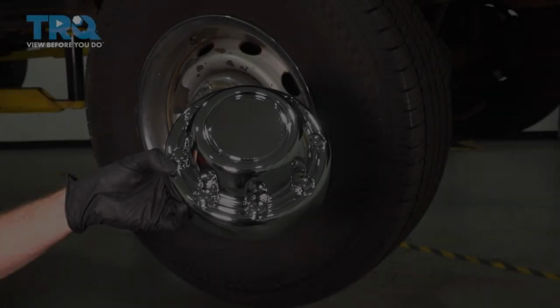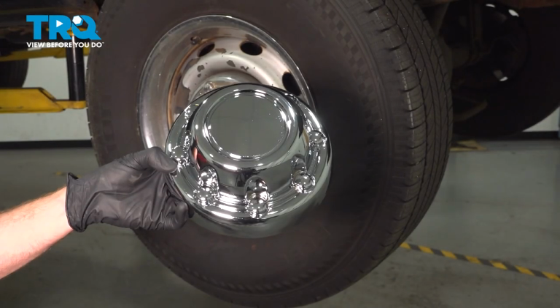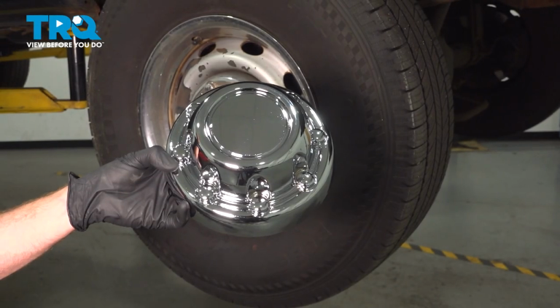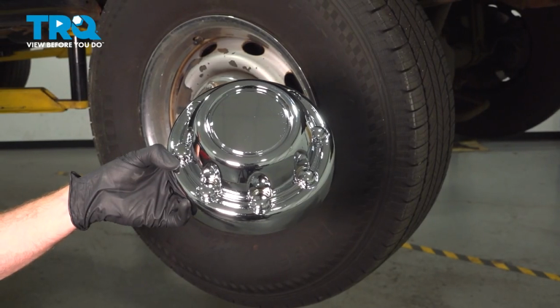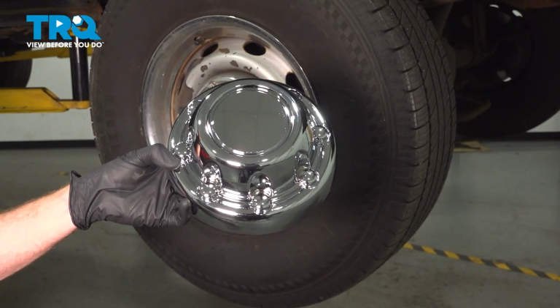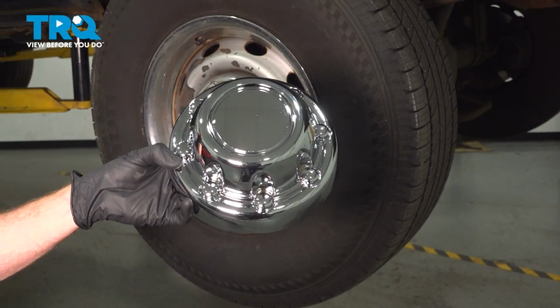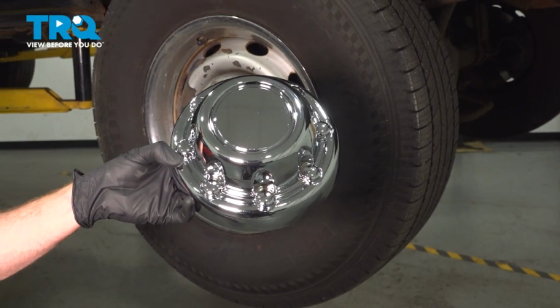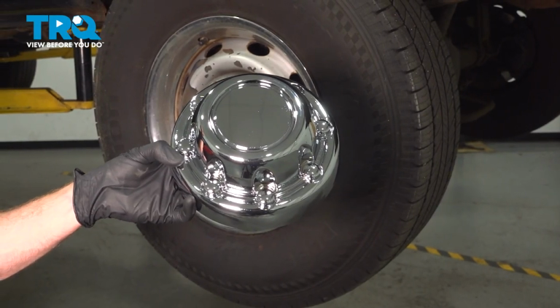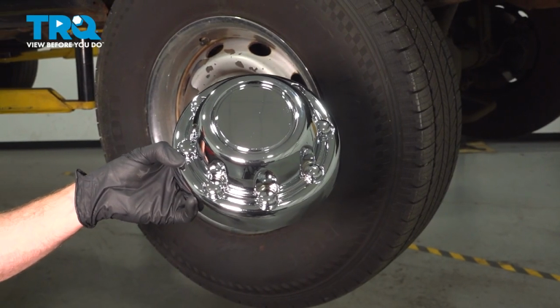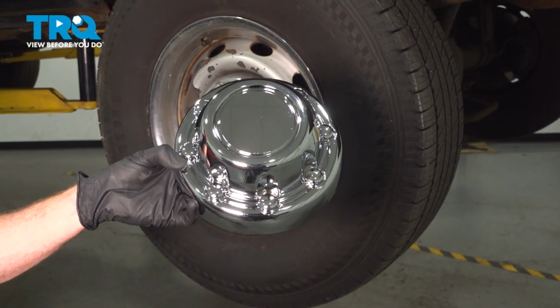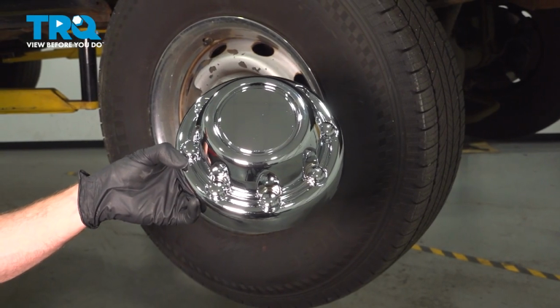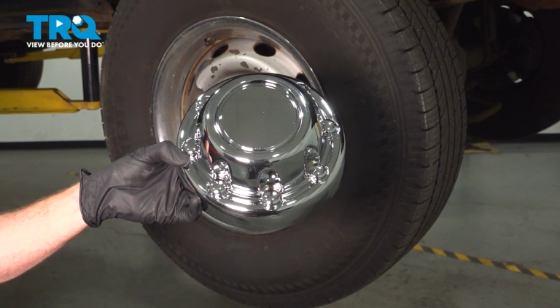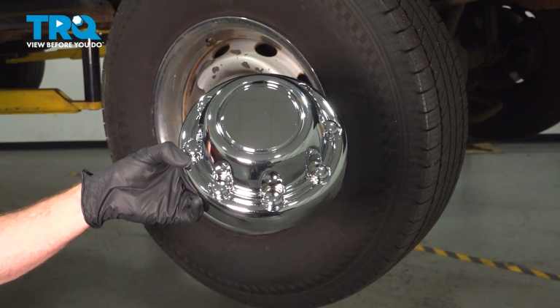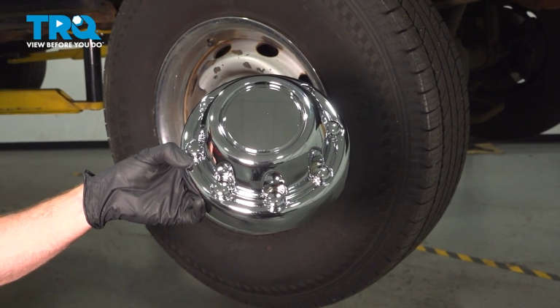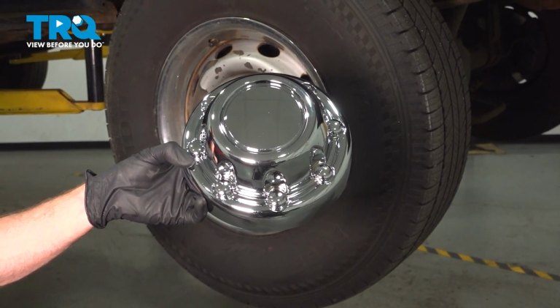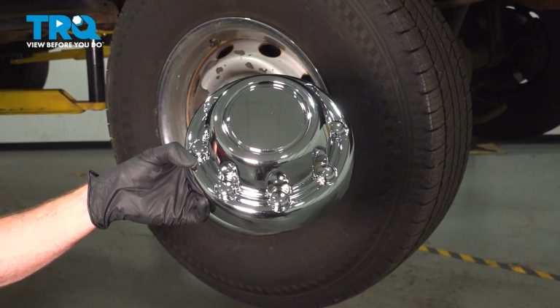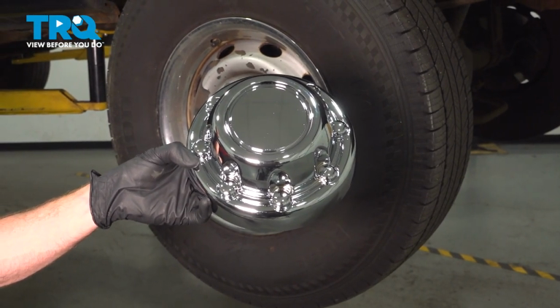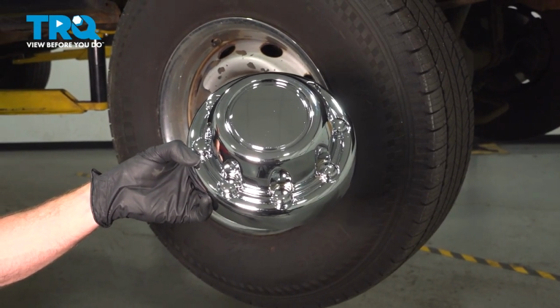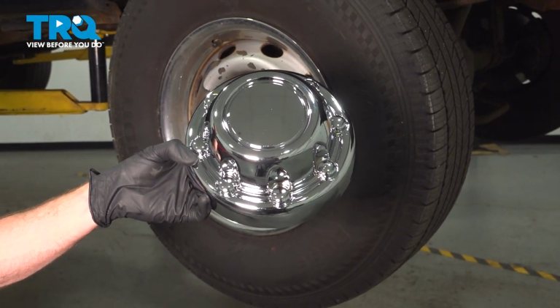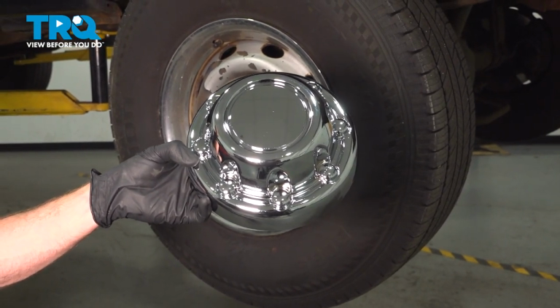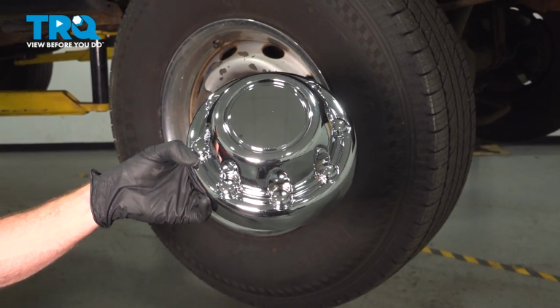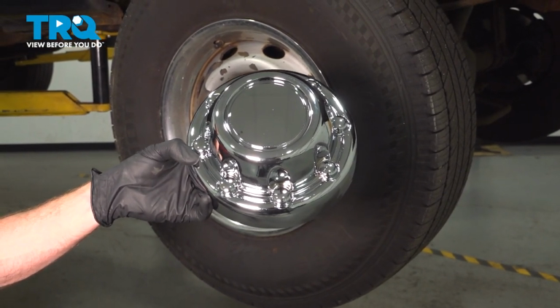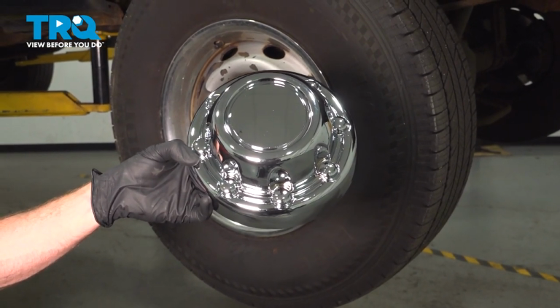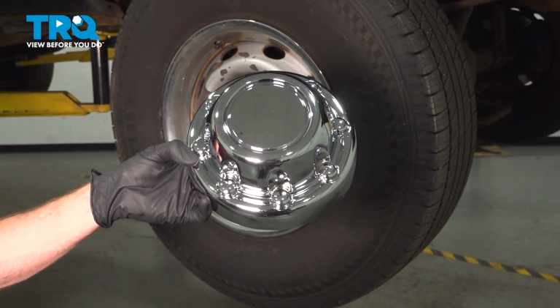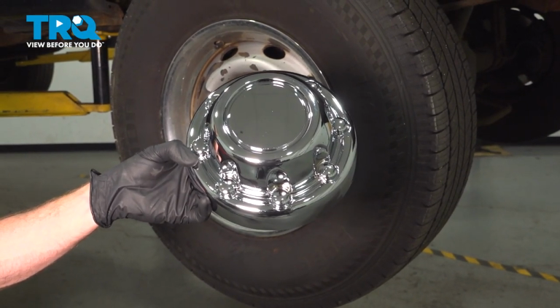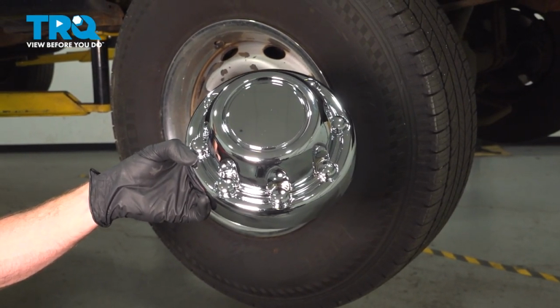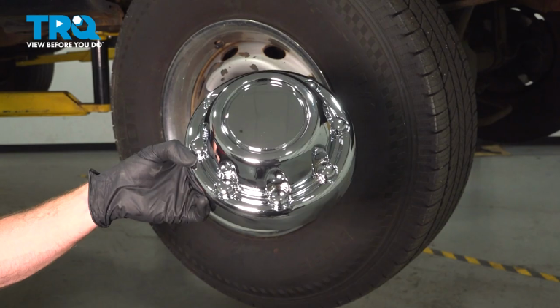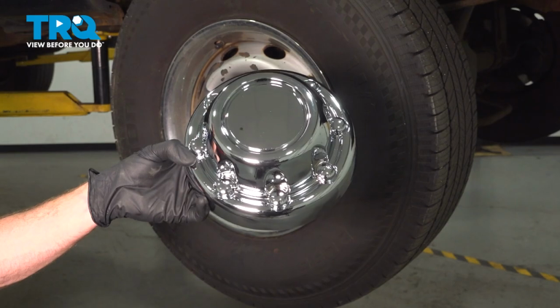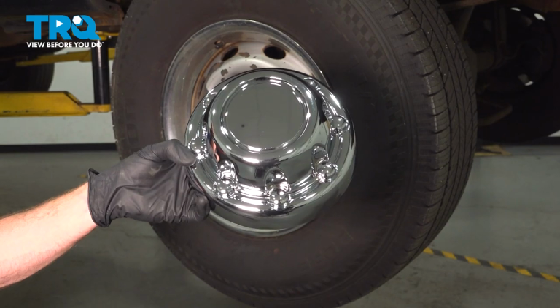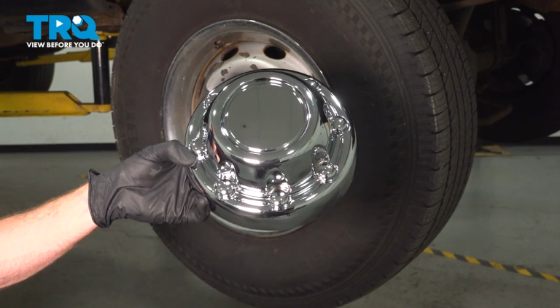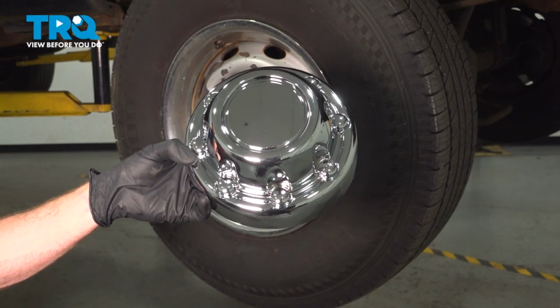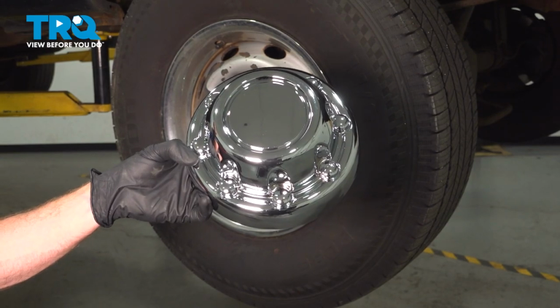In this video, we will show you how to replace your wheel center cap on this Dodge Ram. Let's get into it.